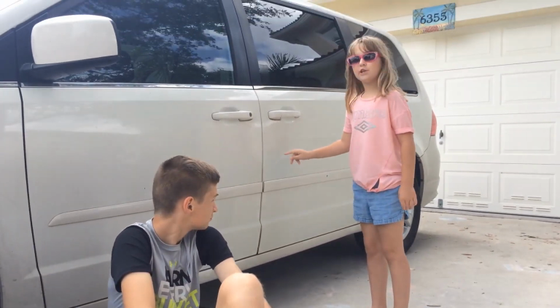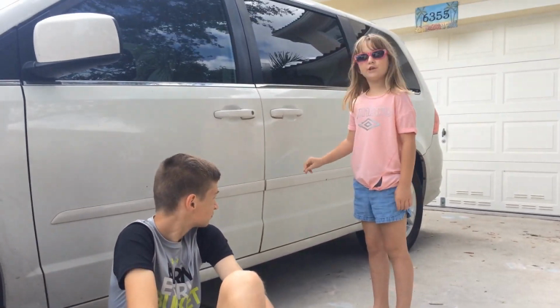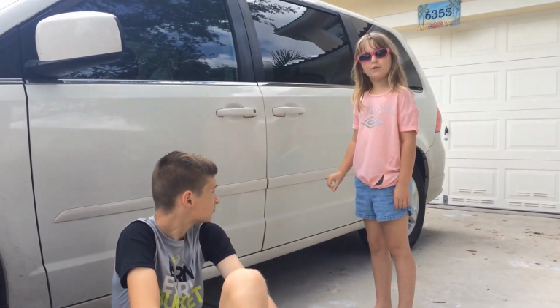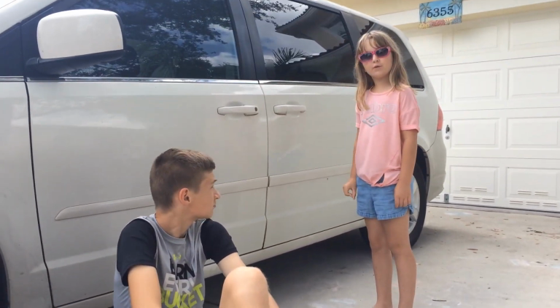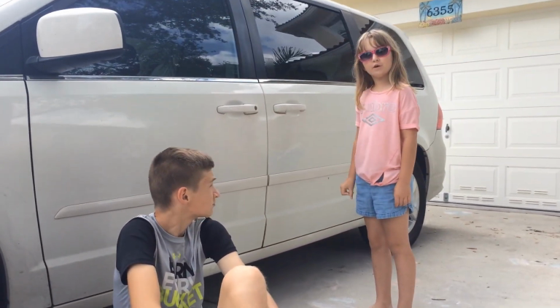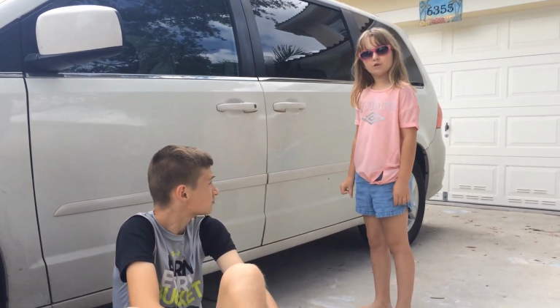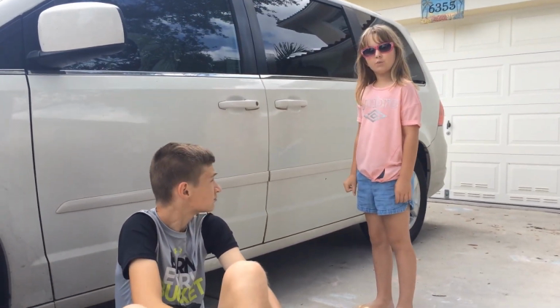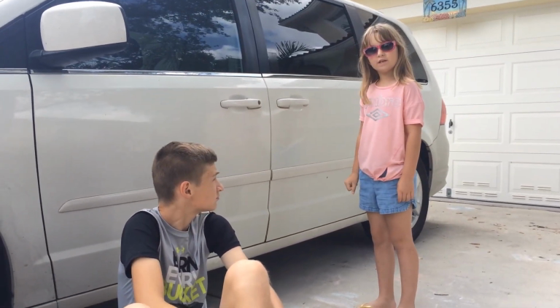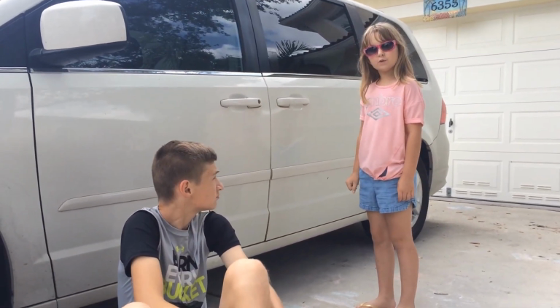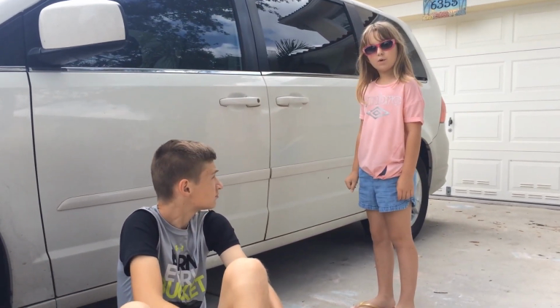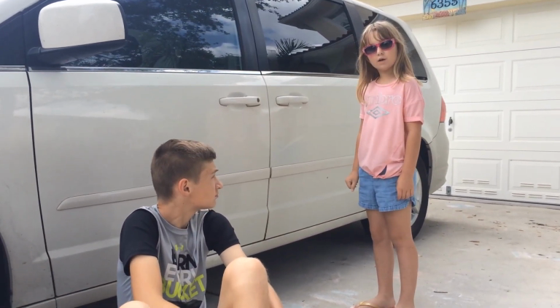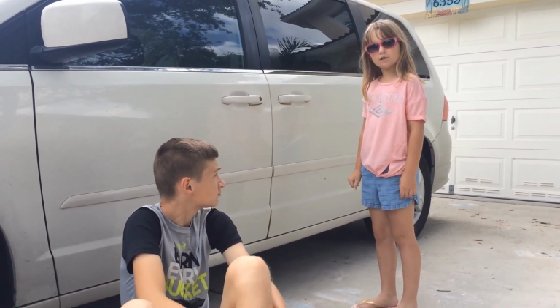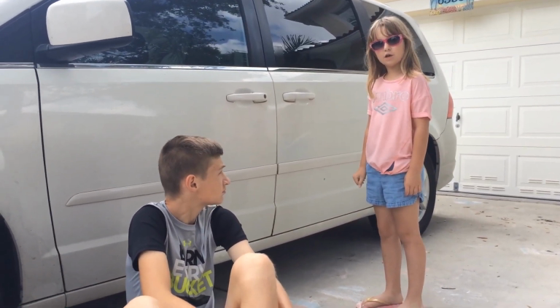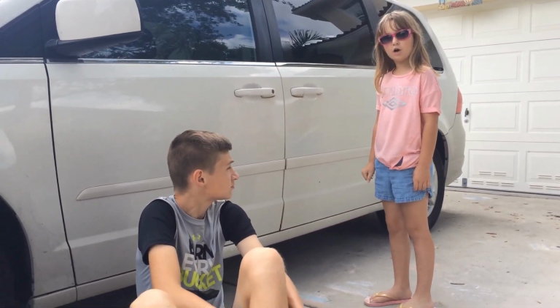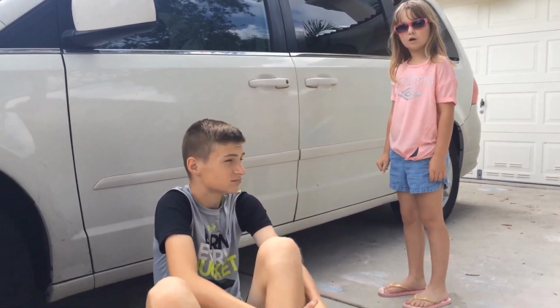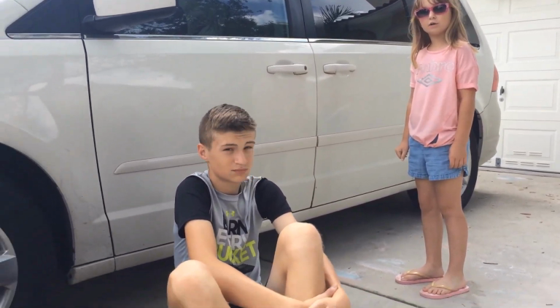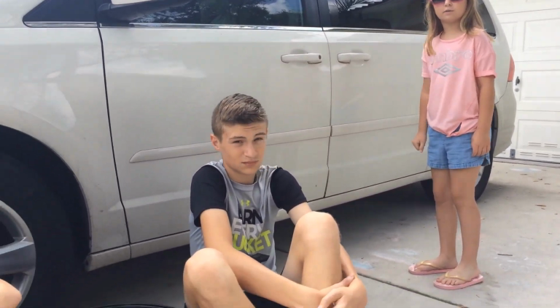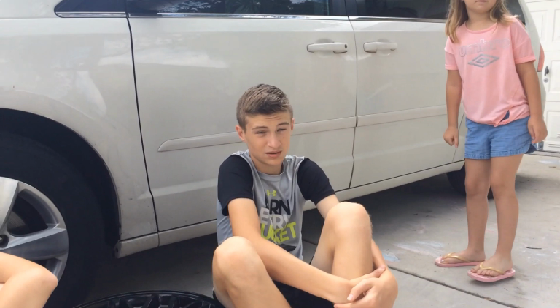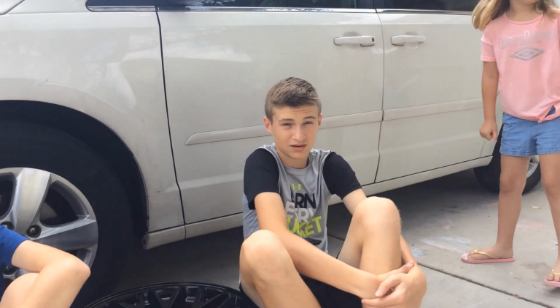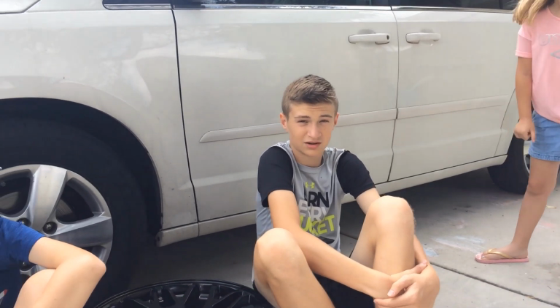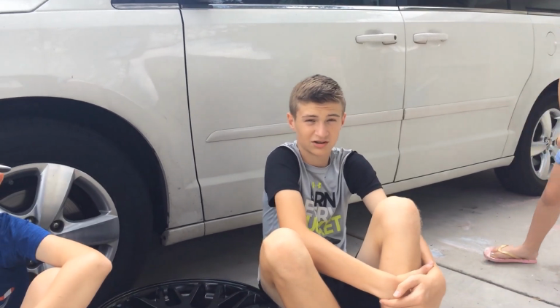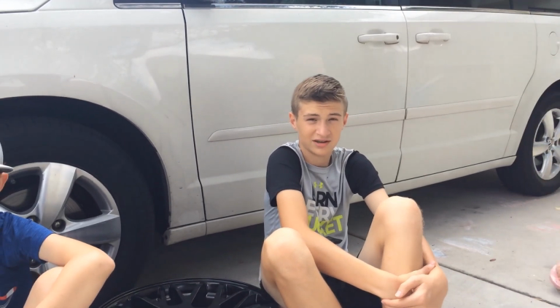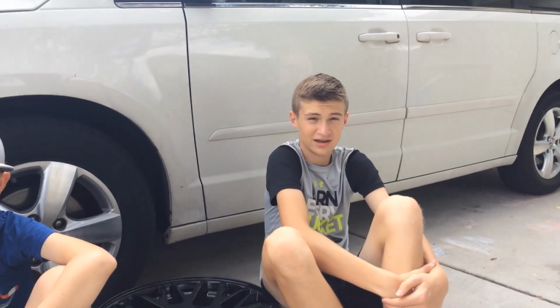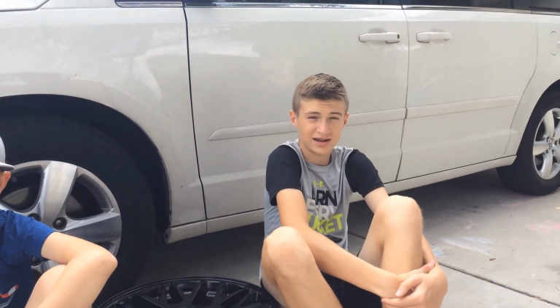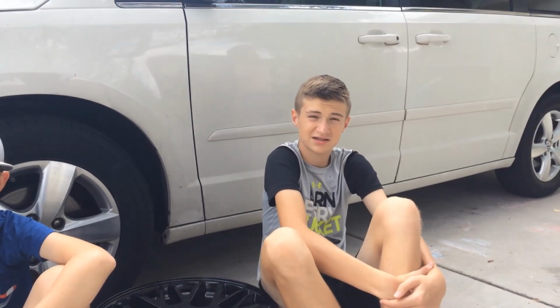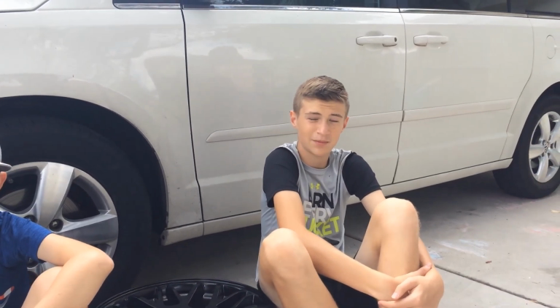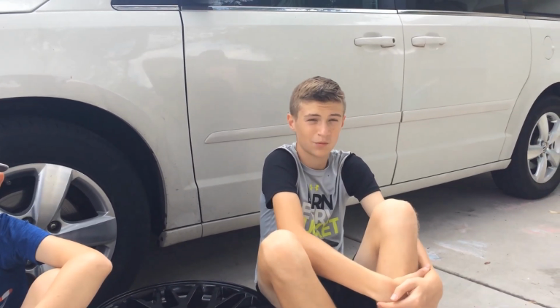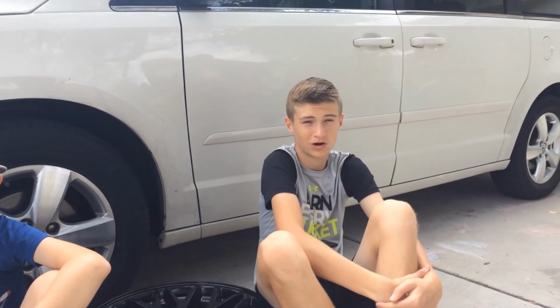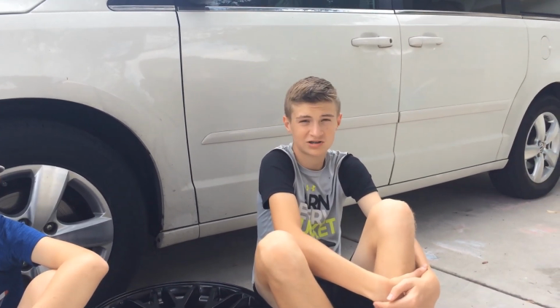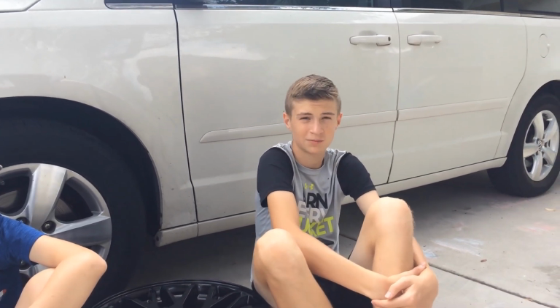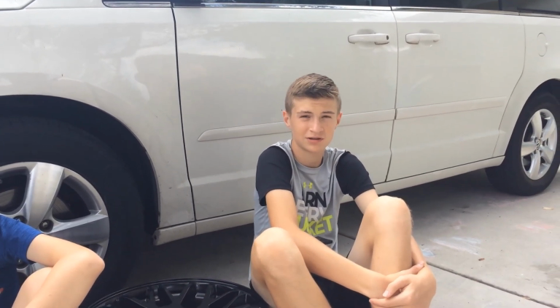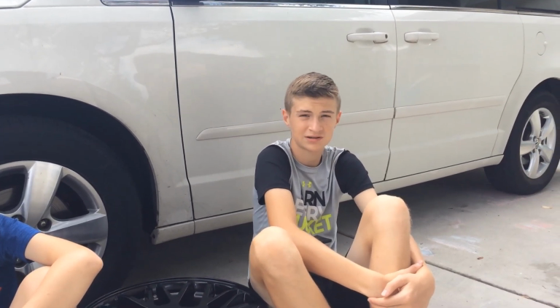Ew, gross, we should wash the car. Literally, it has not been washed in months.